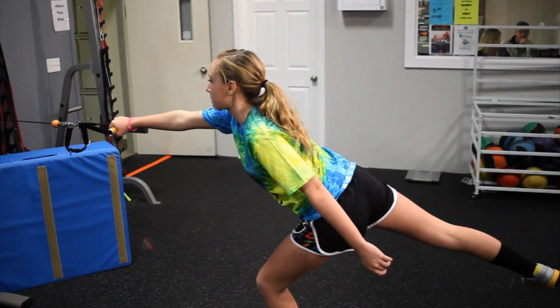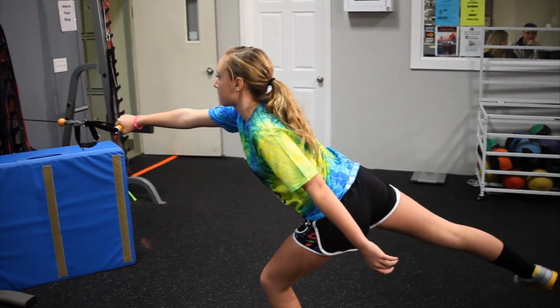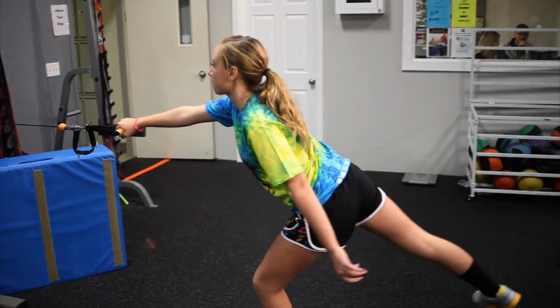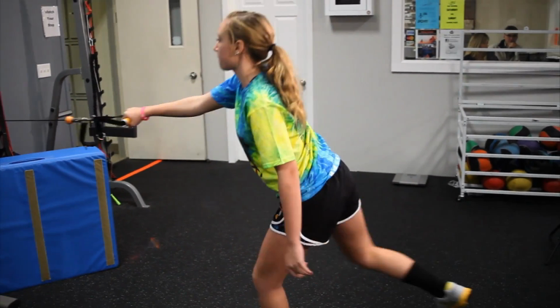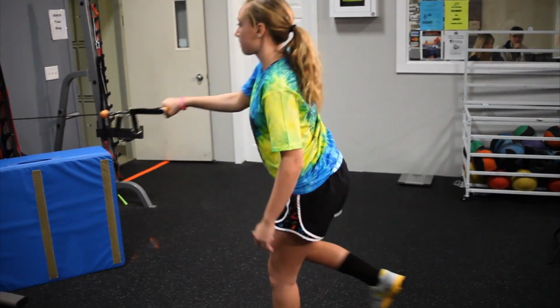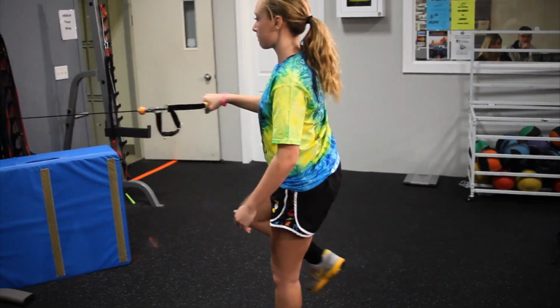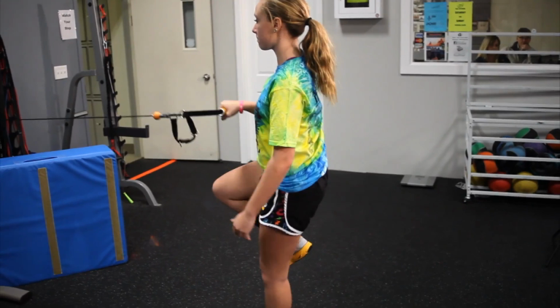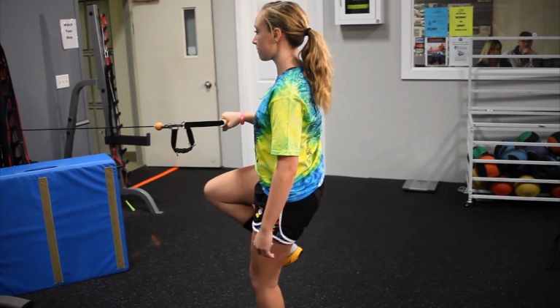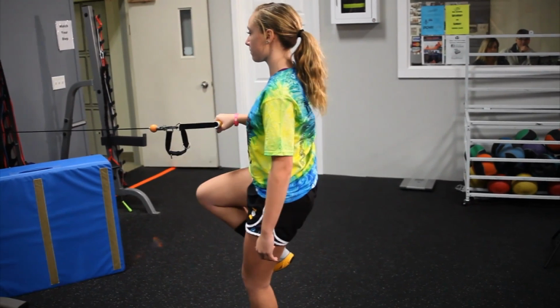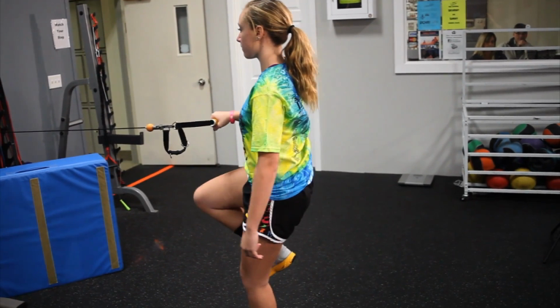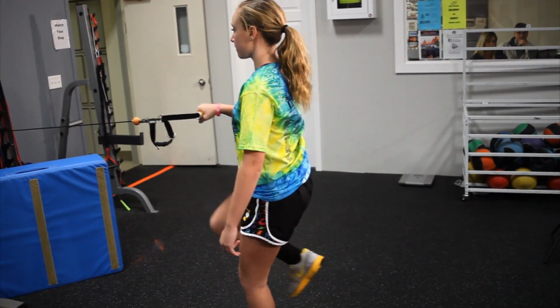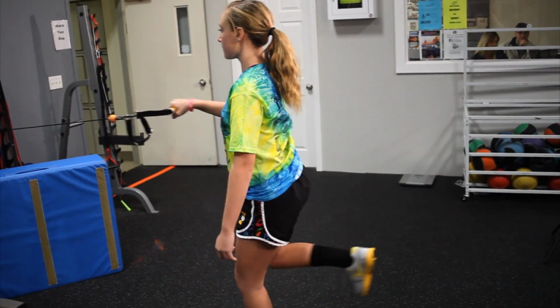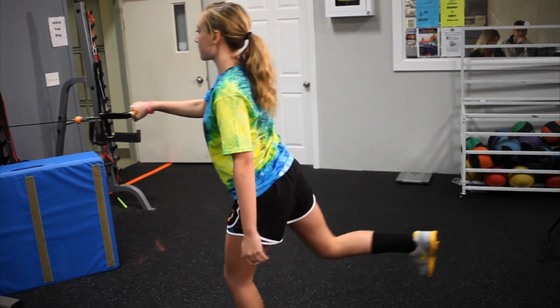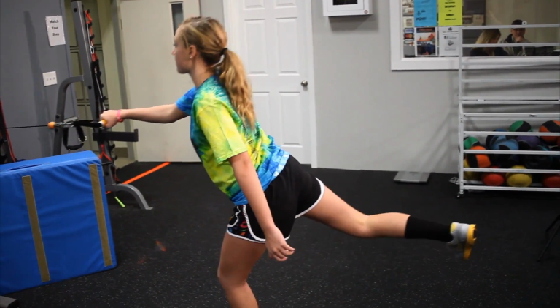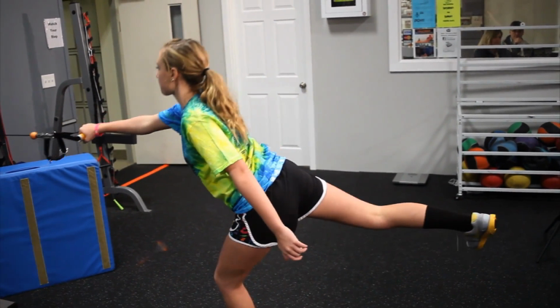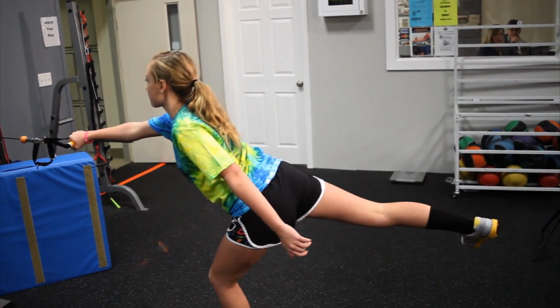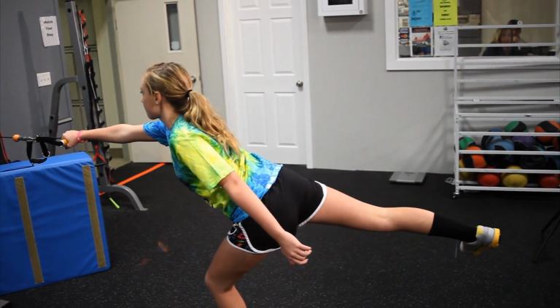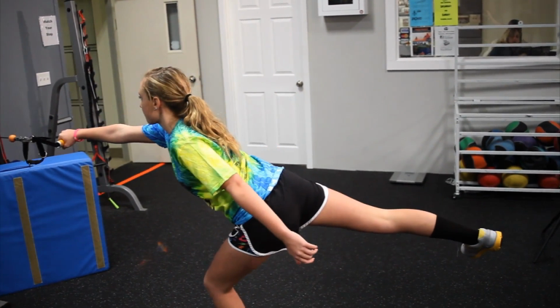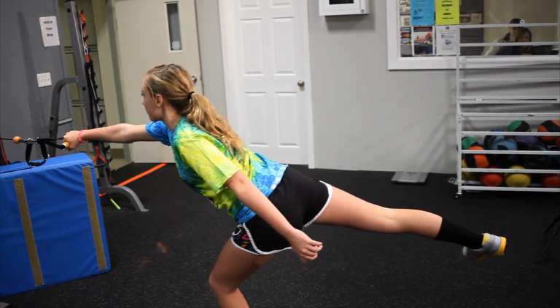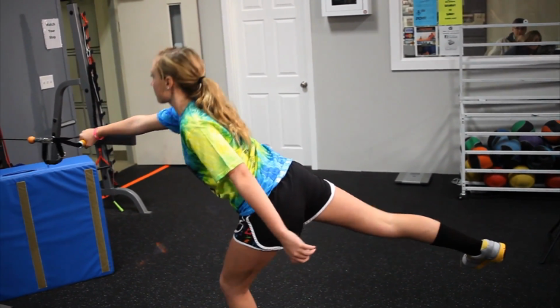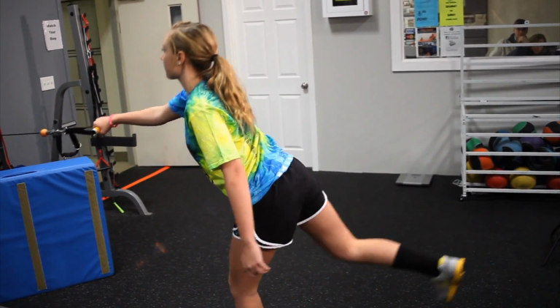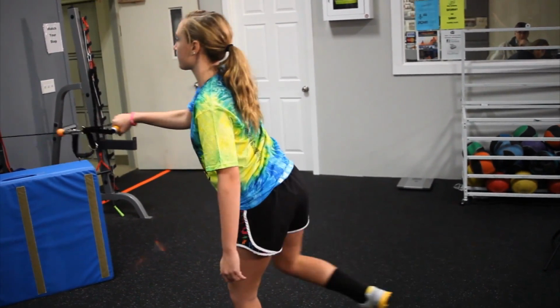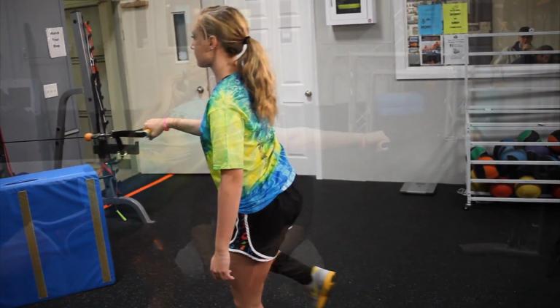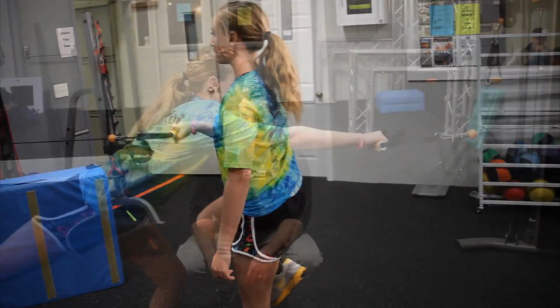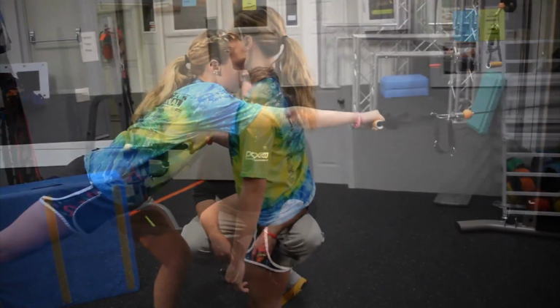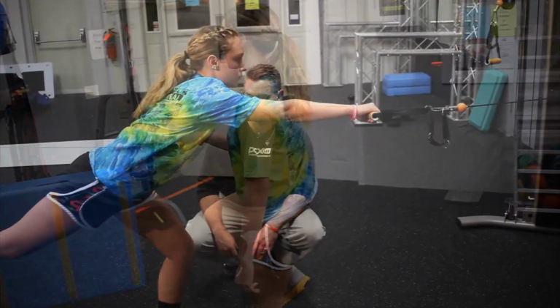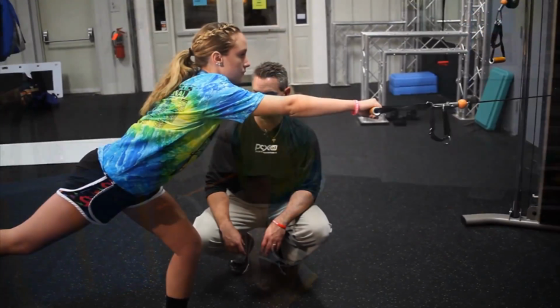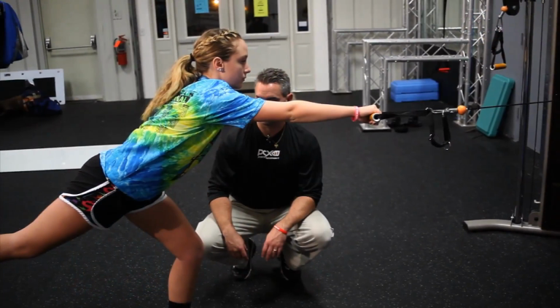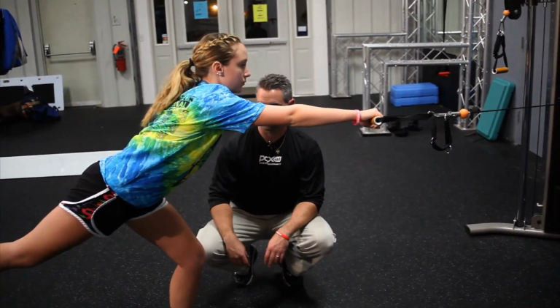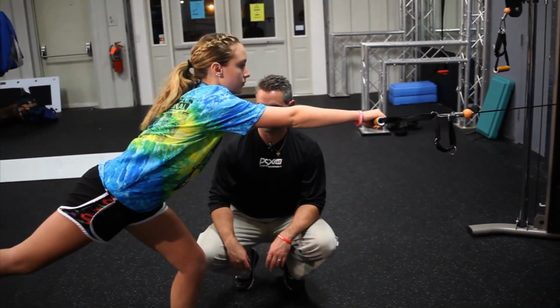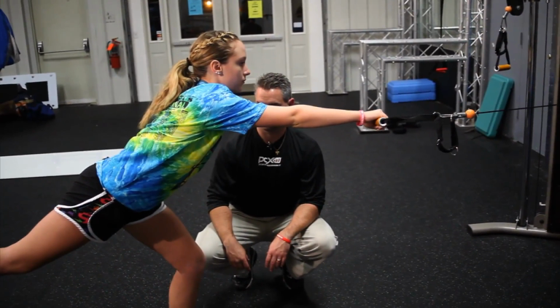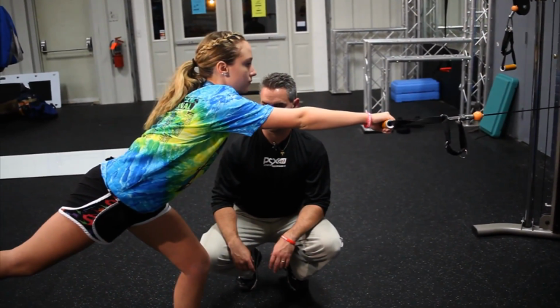This hamstring is doing the work, so she's contracting and she's pulling, but she has to be able to keep herself balanced at the same time.